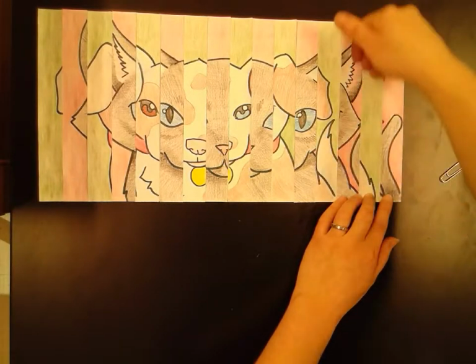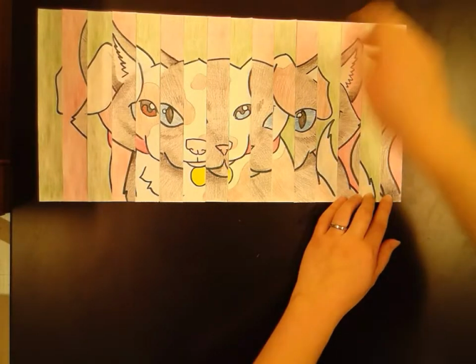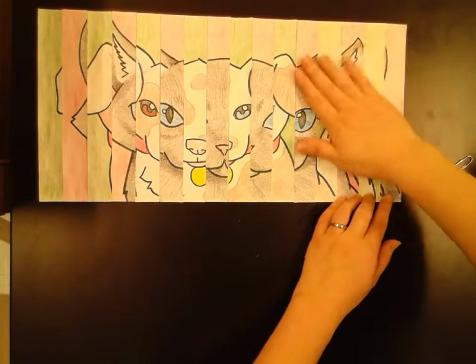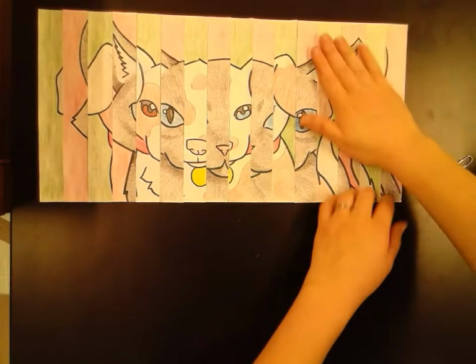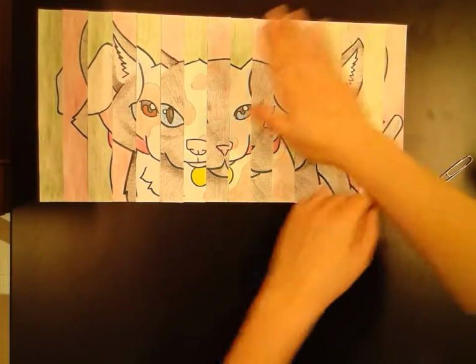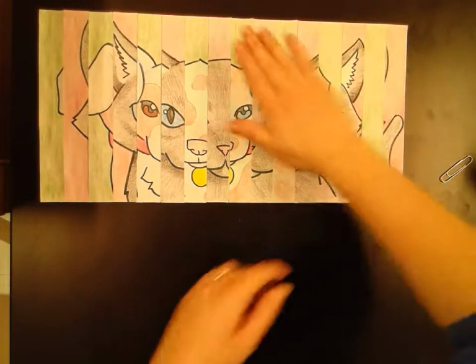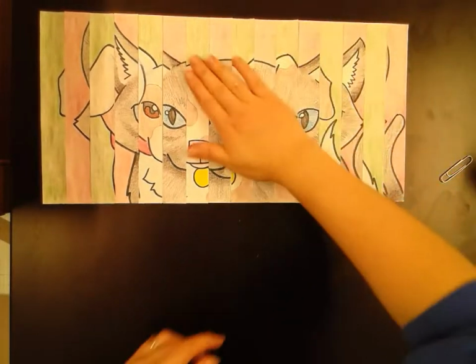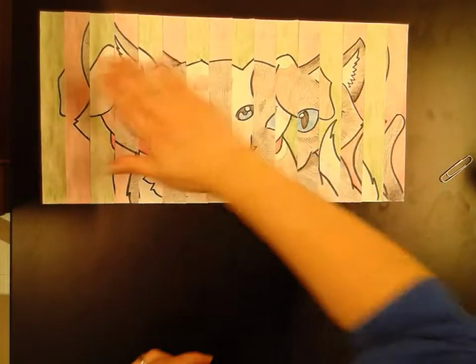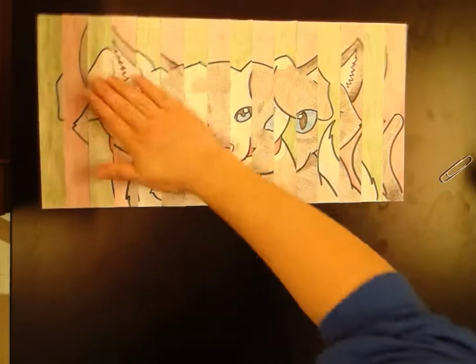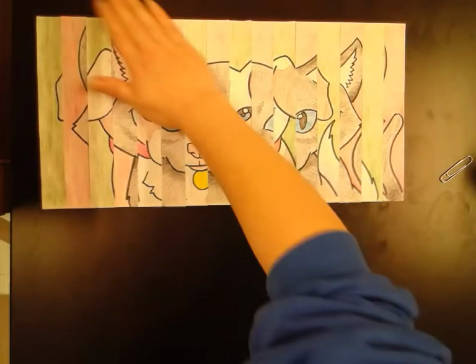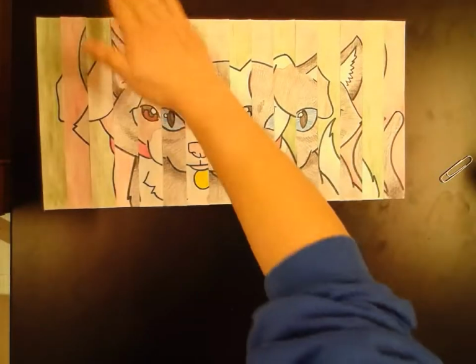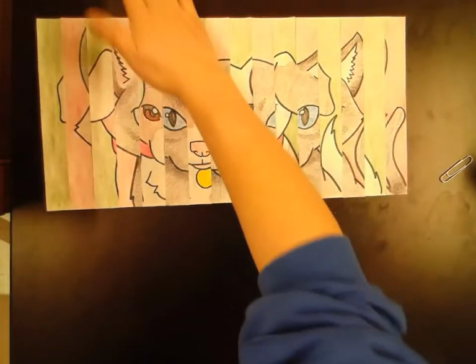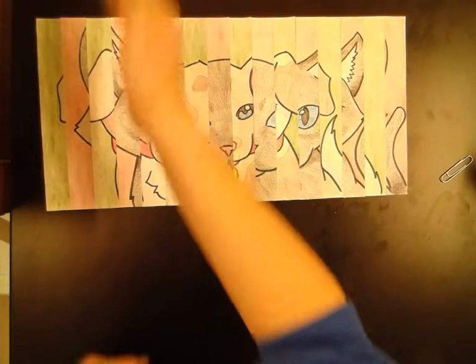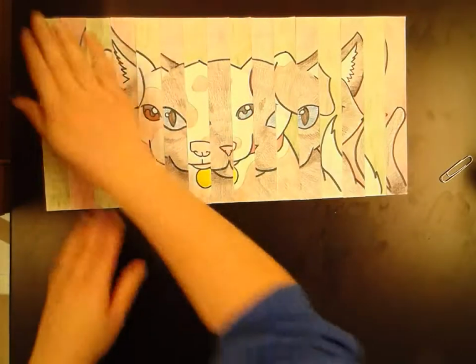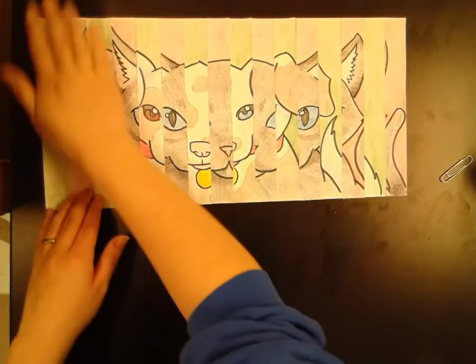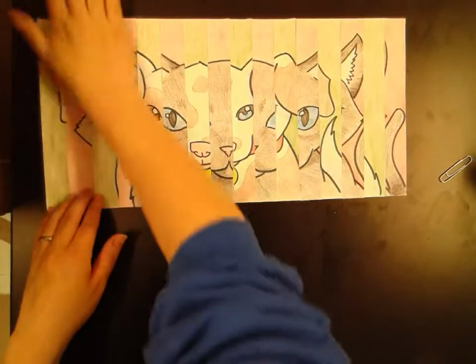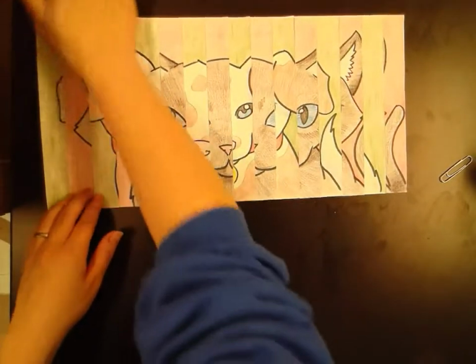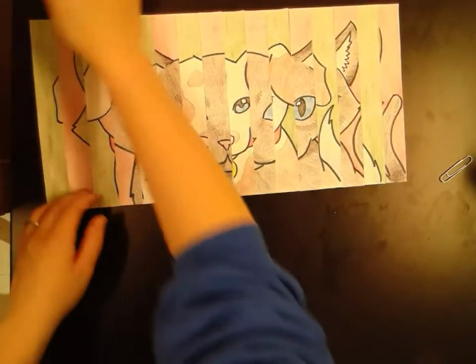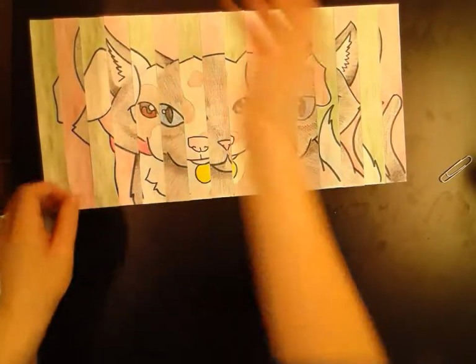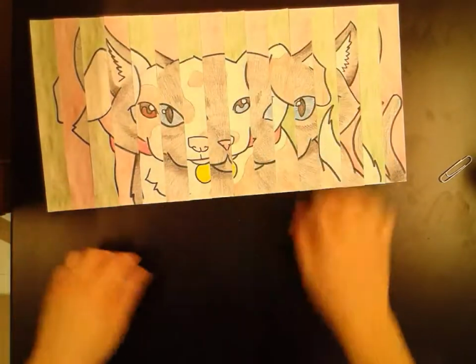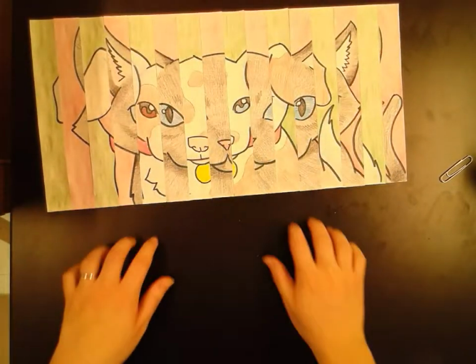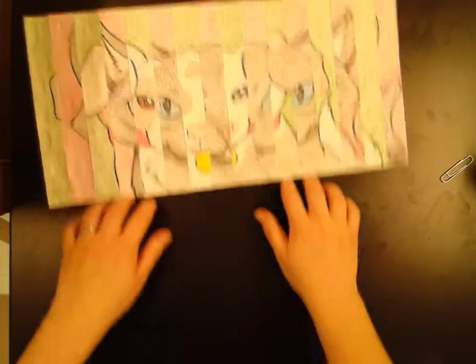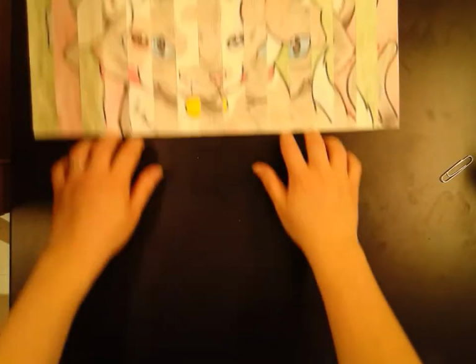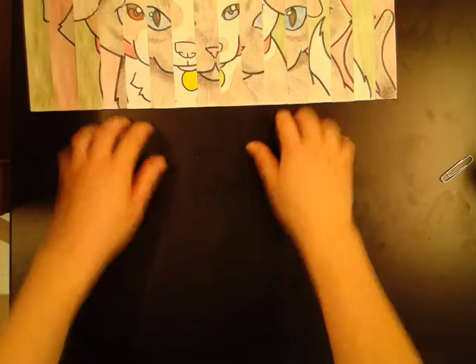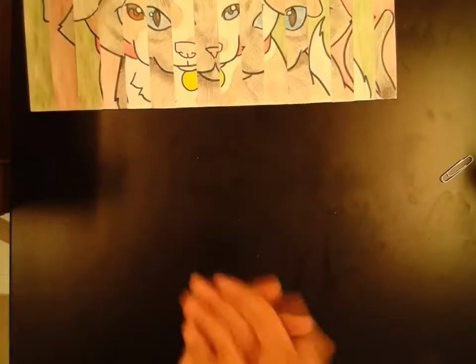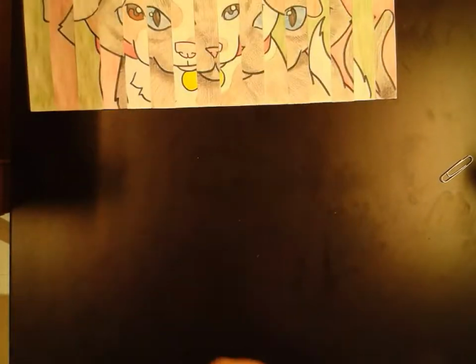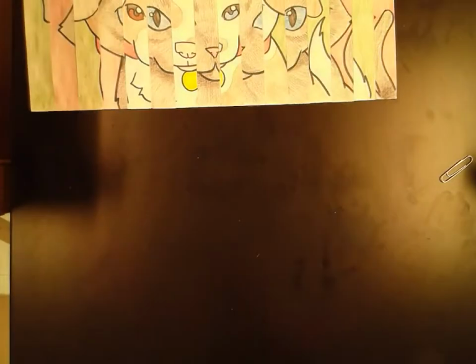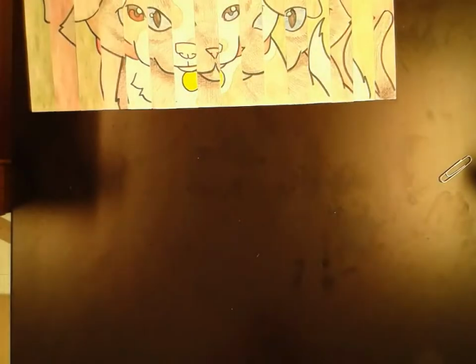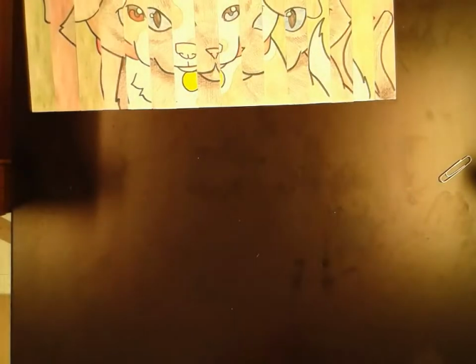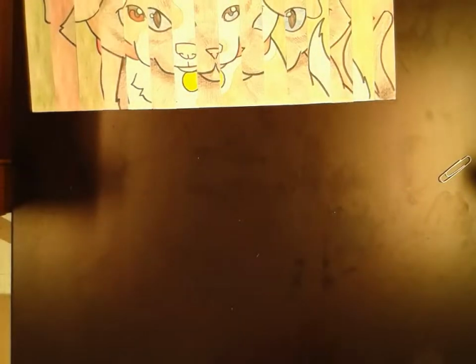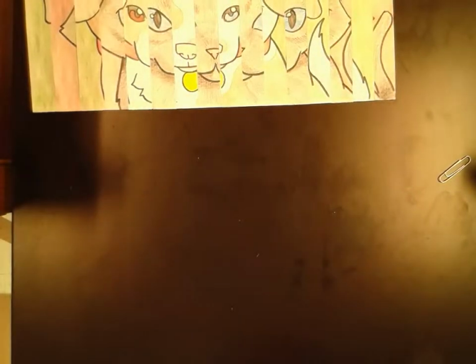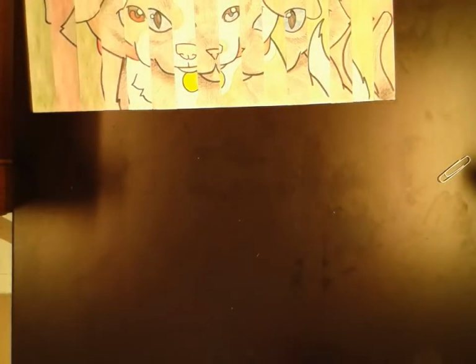Step everything down, make sure it's all nice and stuck. Push that off to the side and I'm going to go grab that other piece.